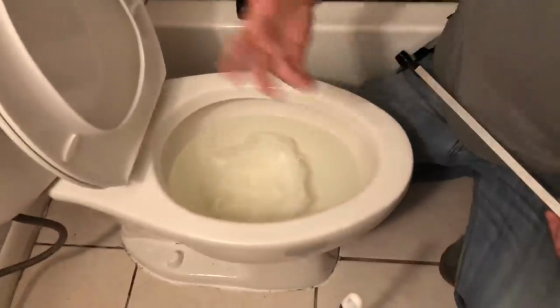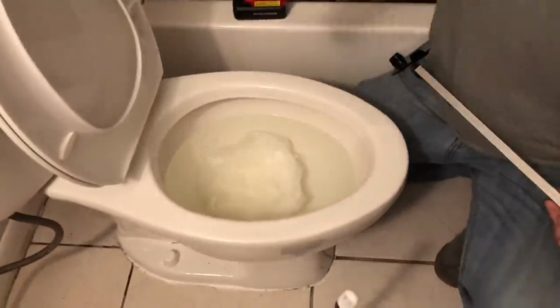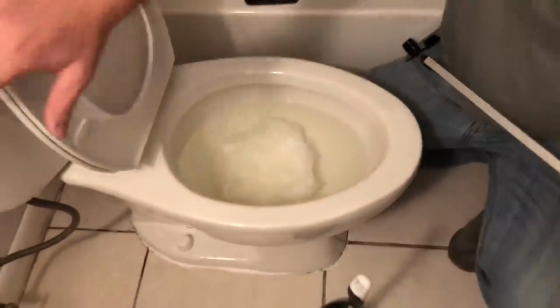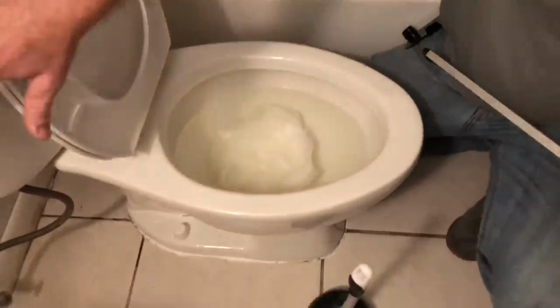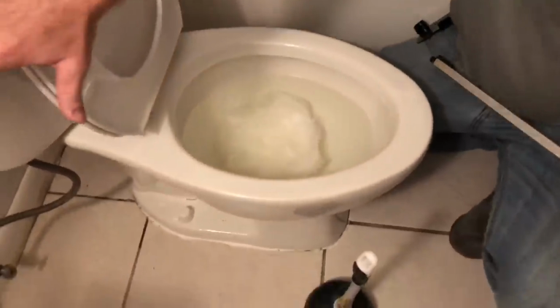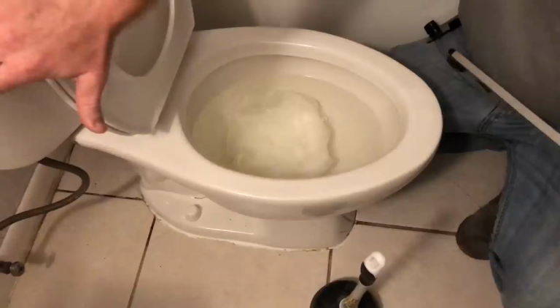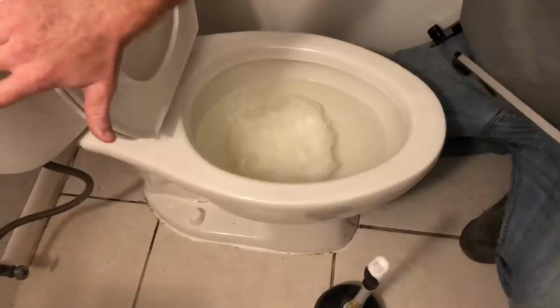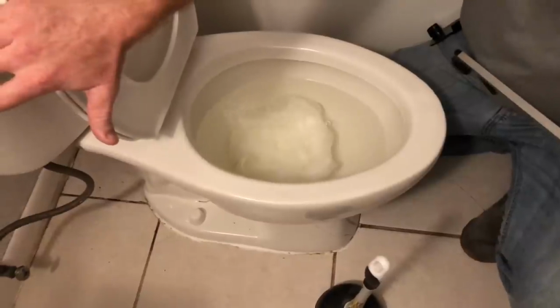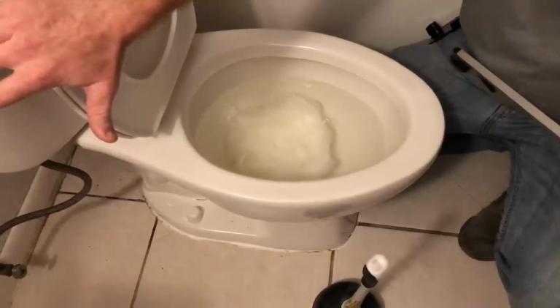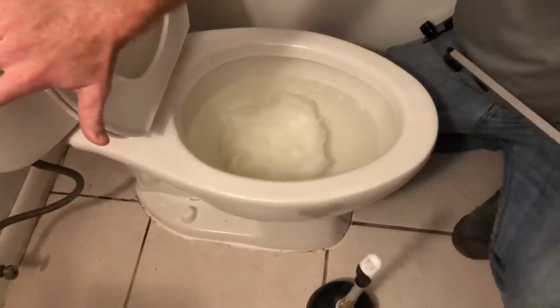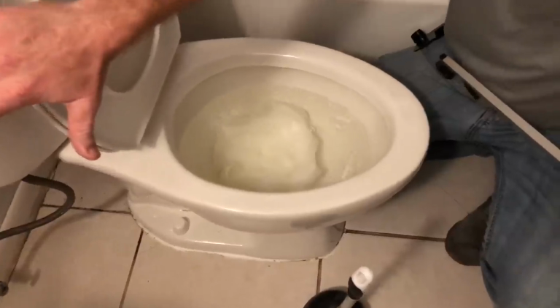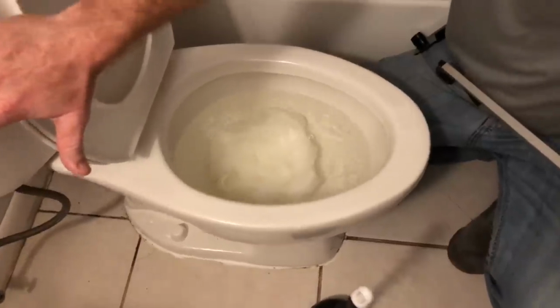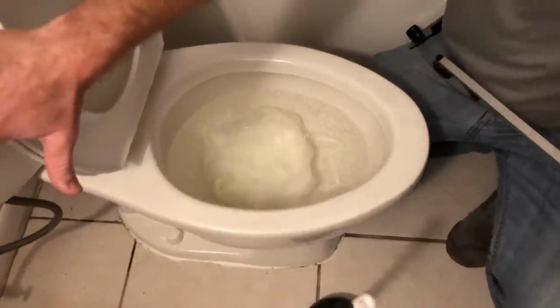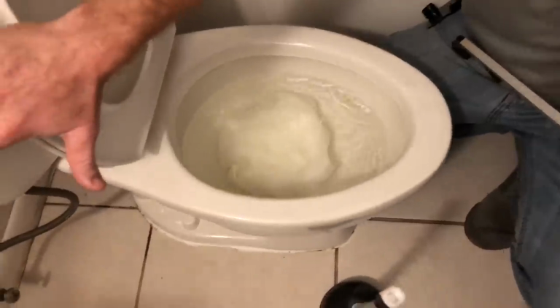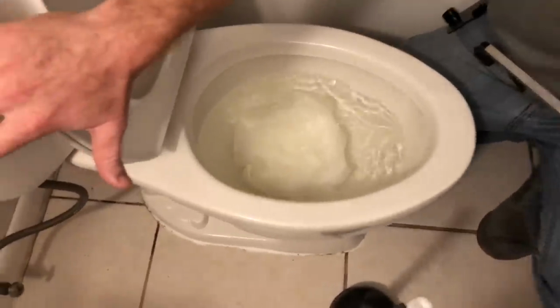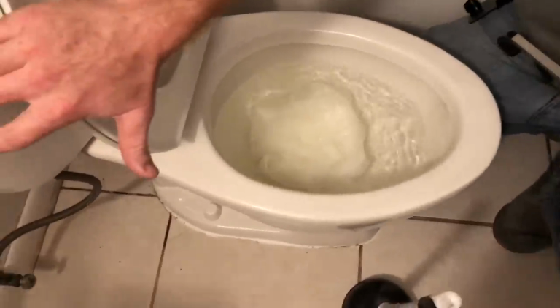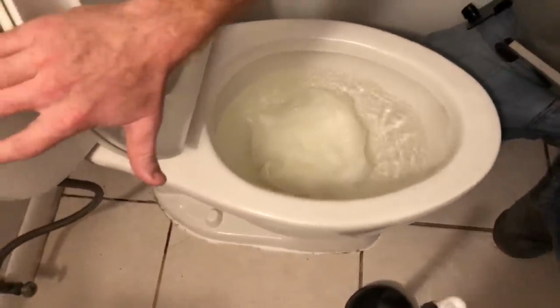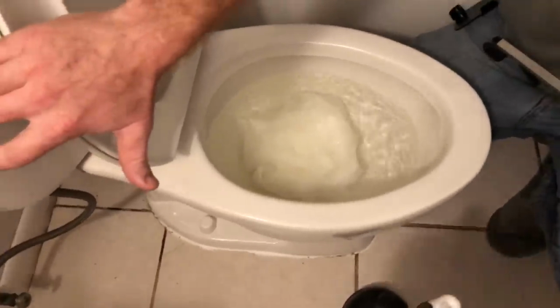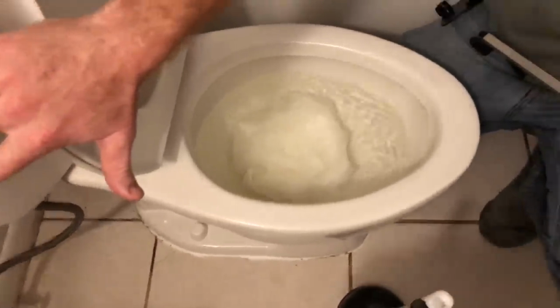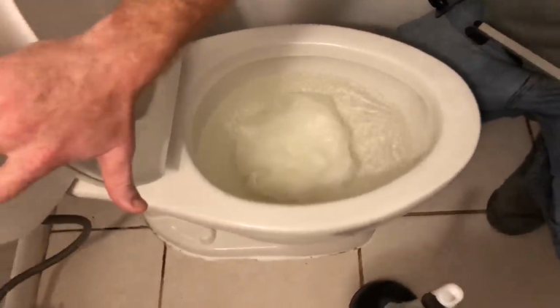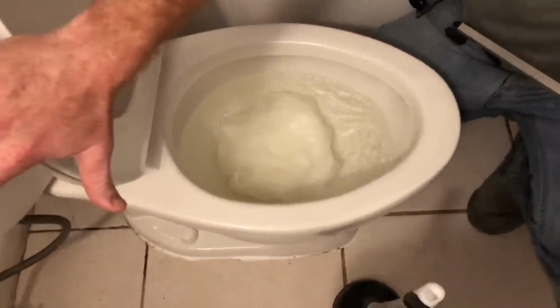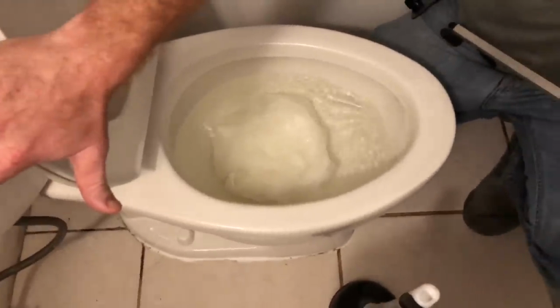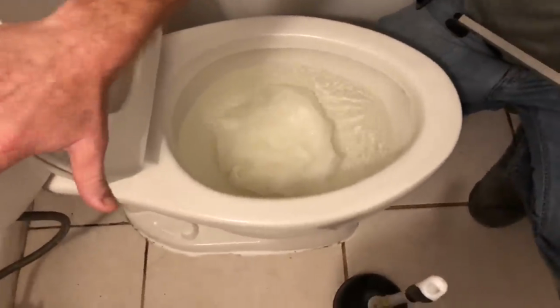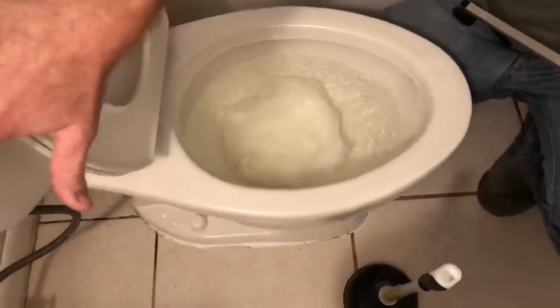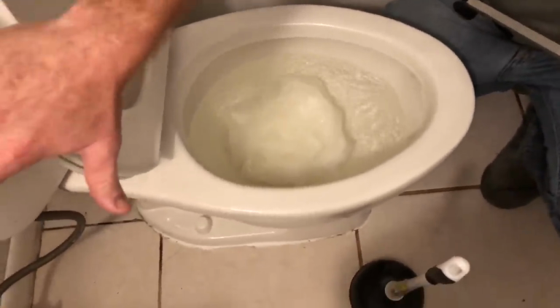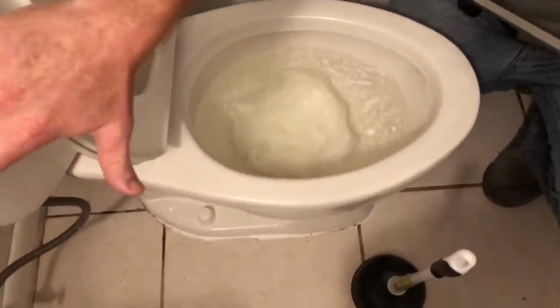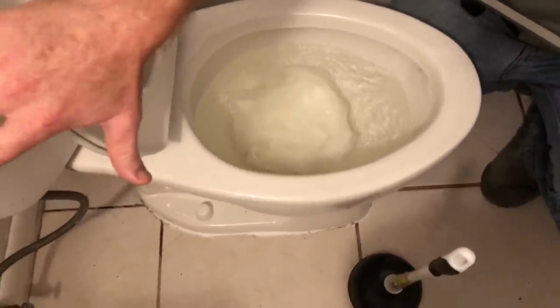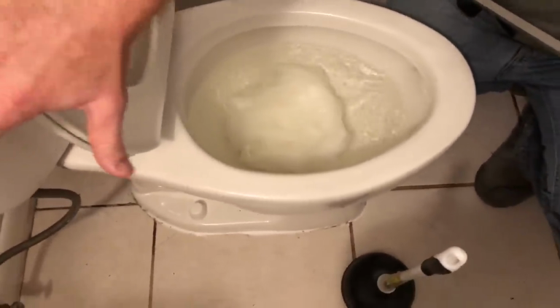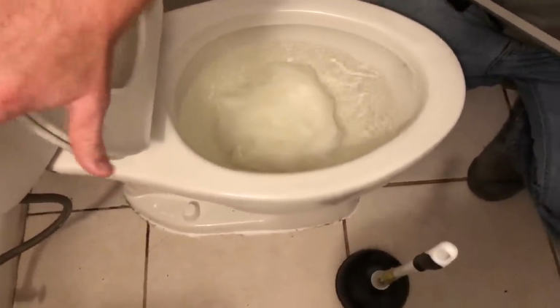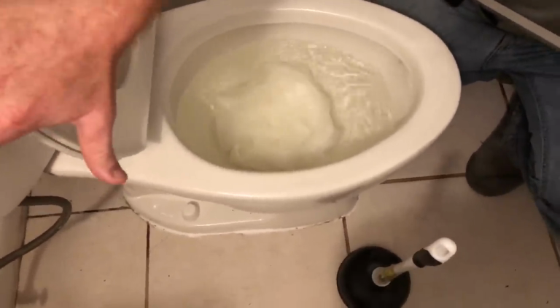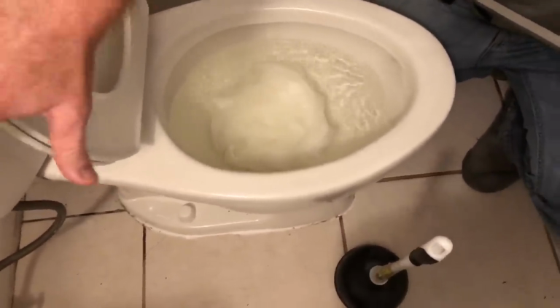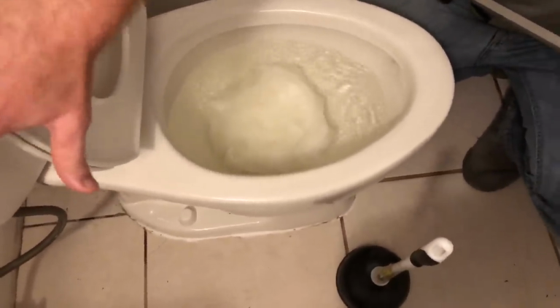Just so you guys know, you don't want to flood the house. So I want the water level to rise.